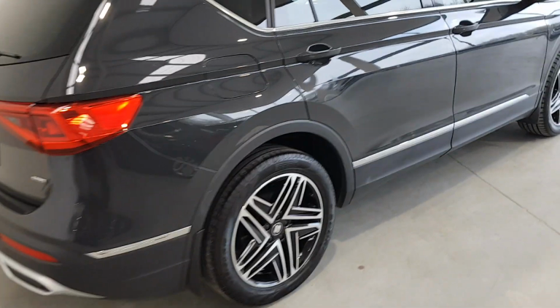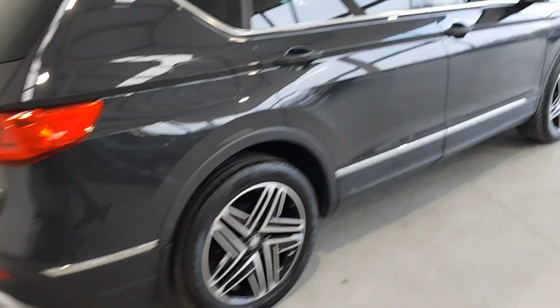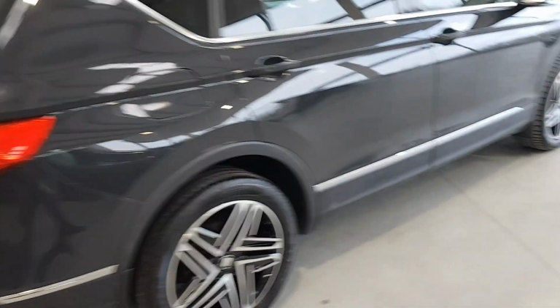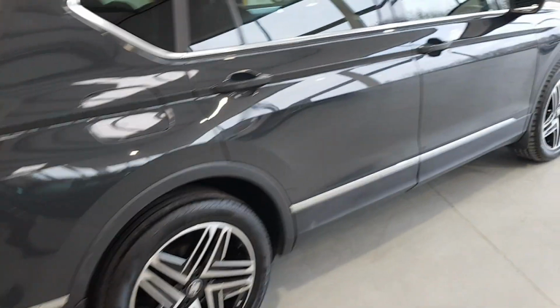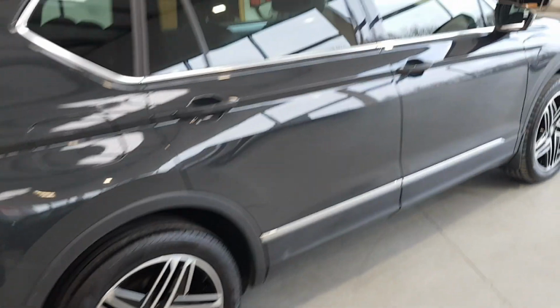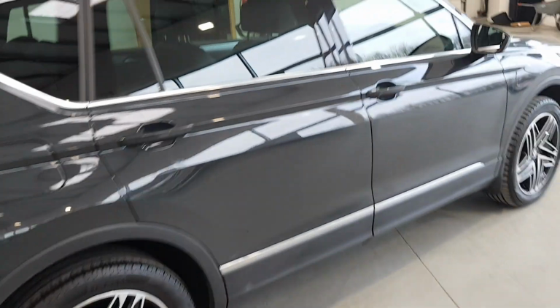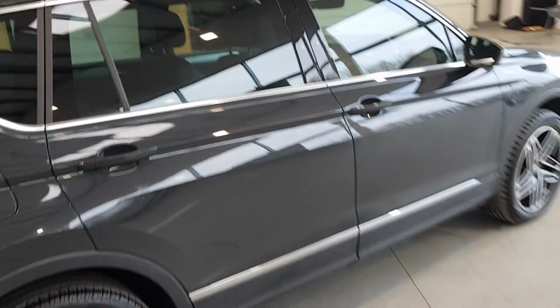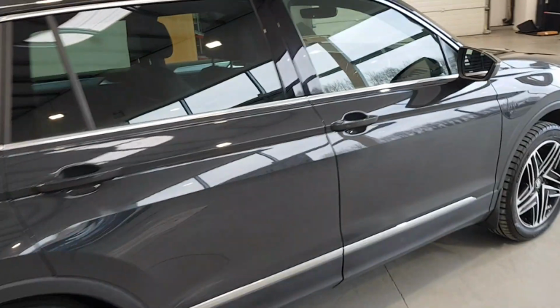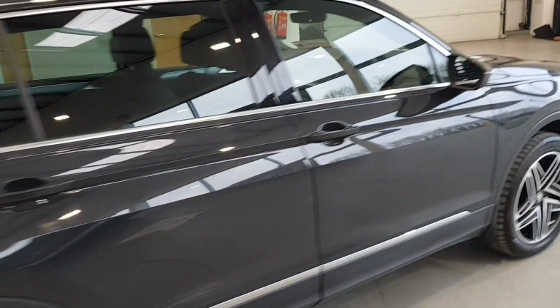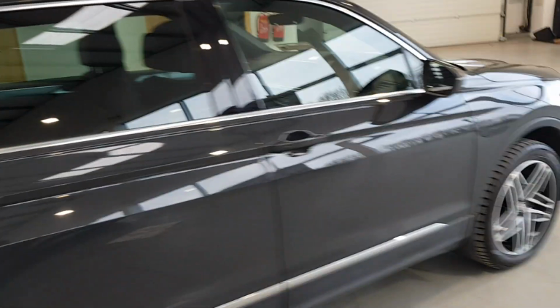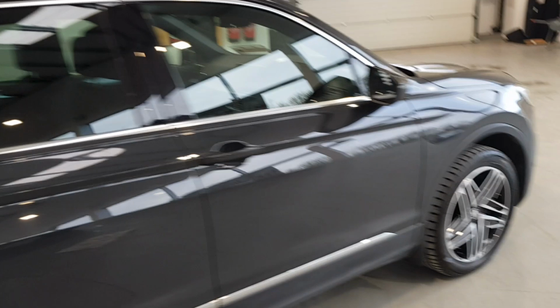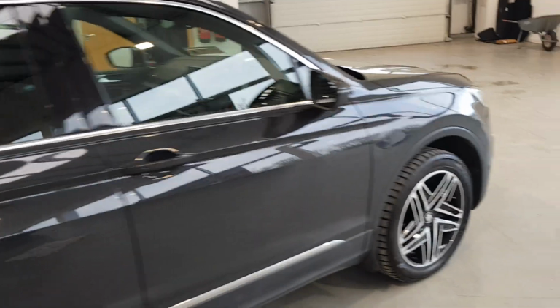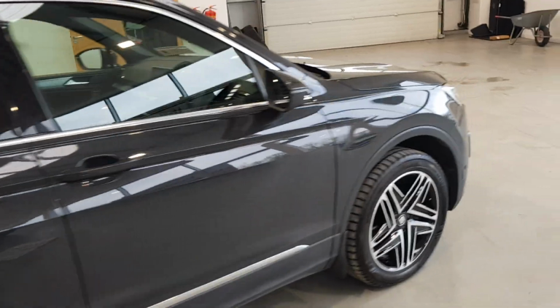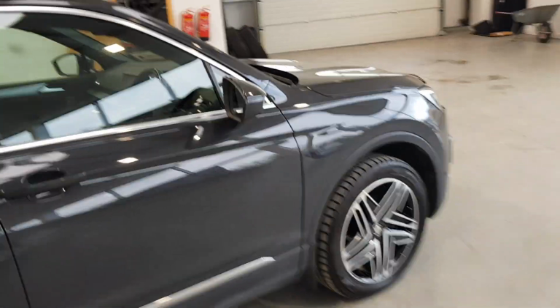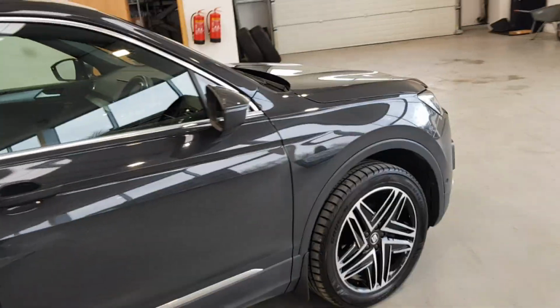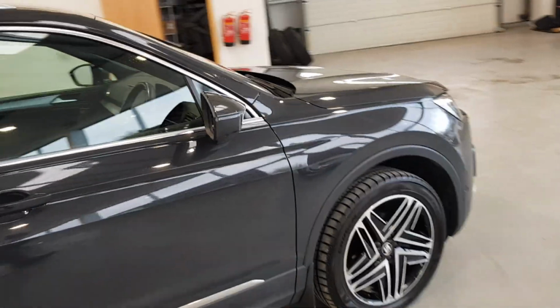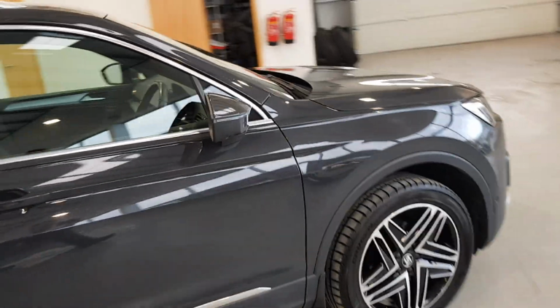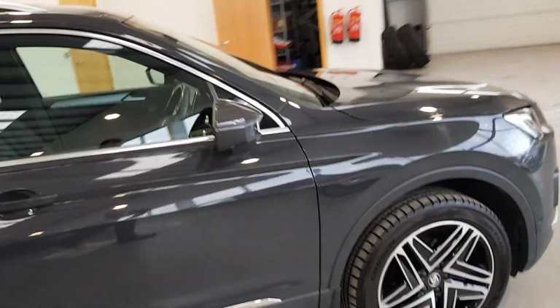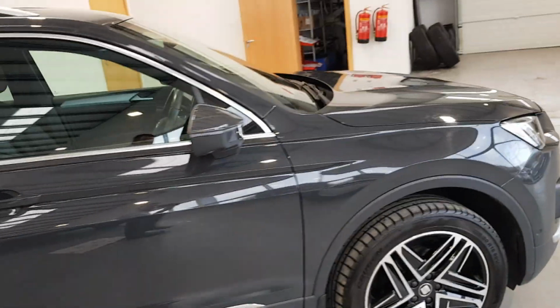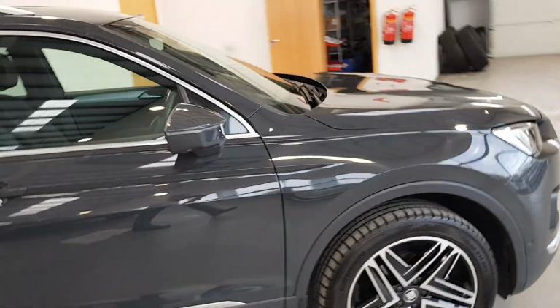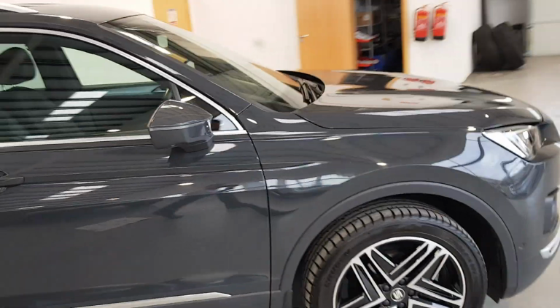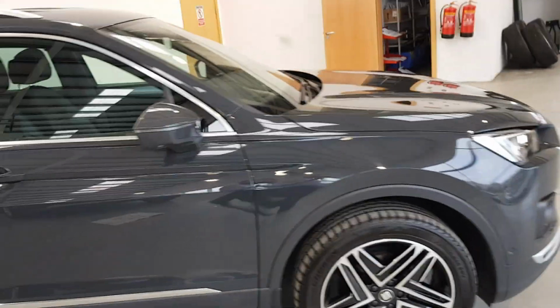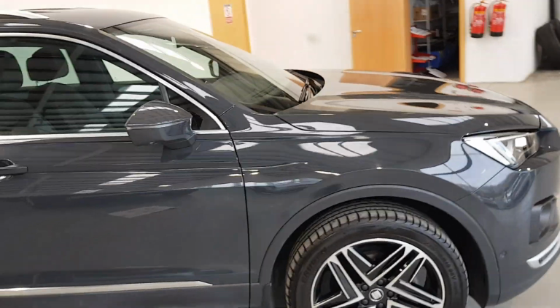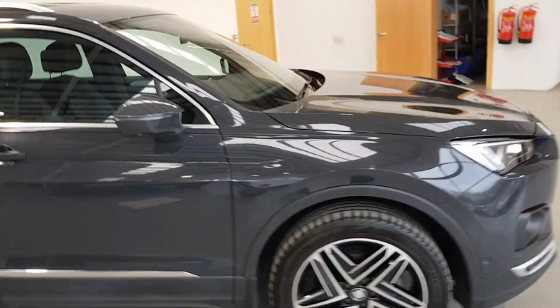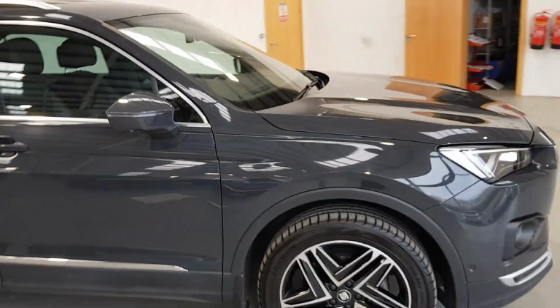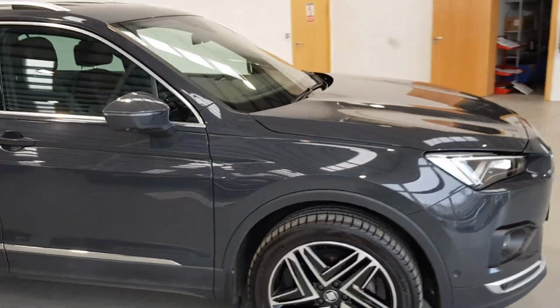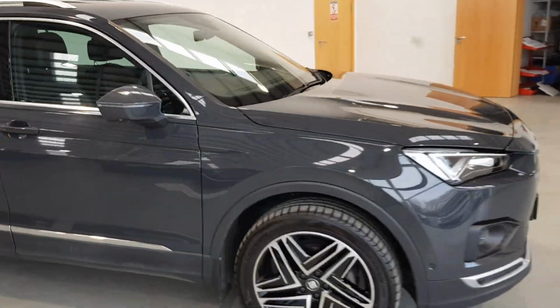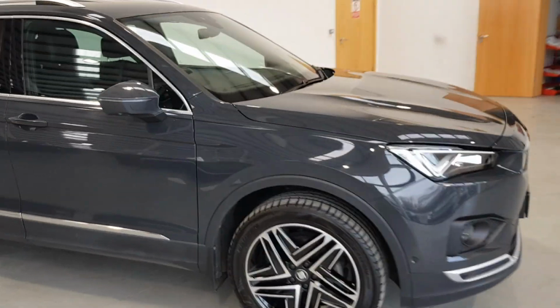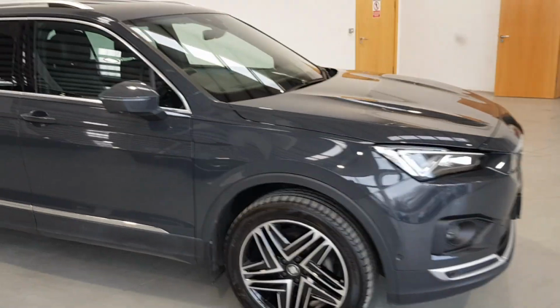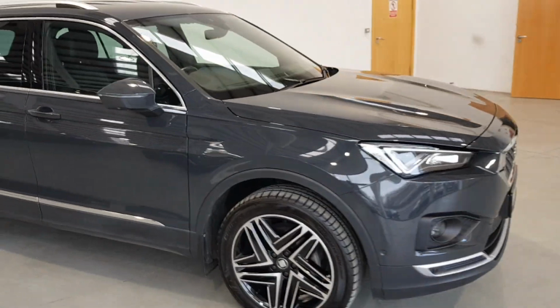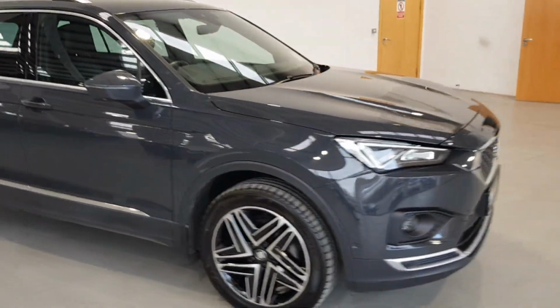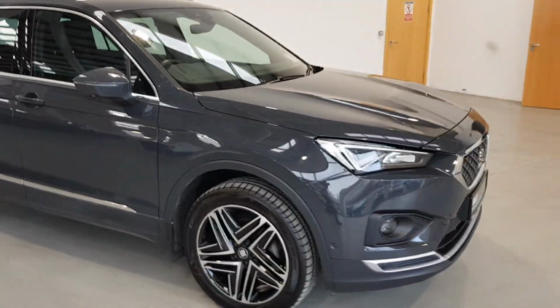Finally, our sales team will be delighted to arrange a test drive for you at your convenience.